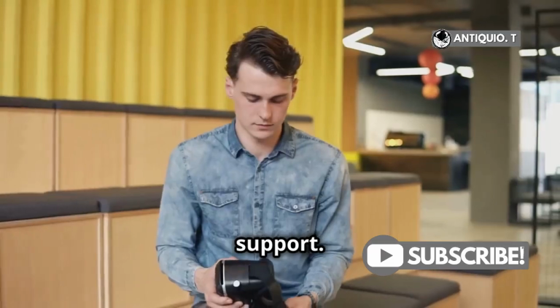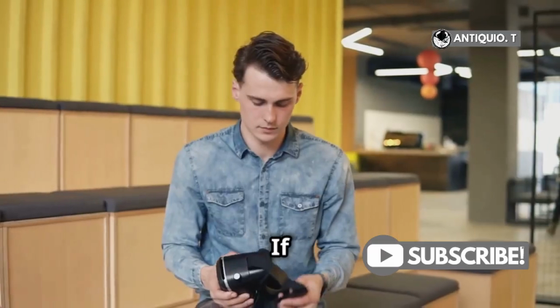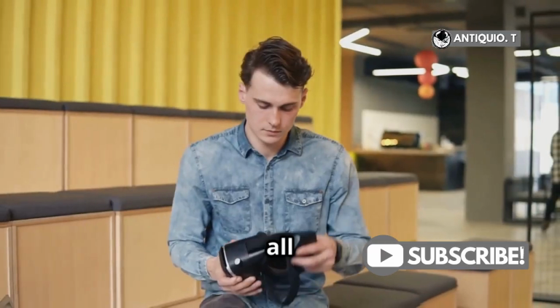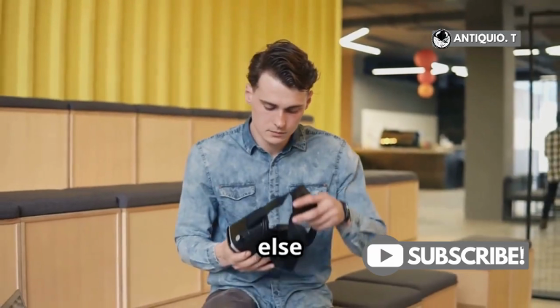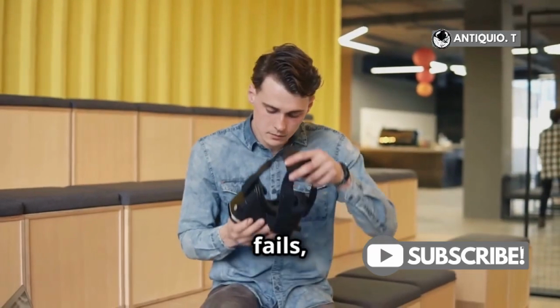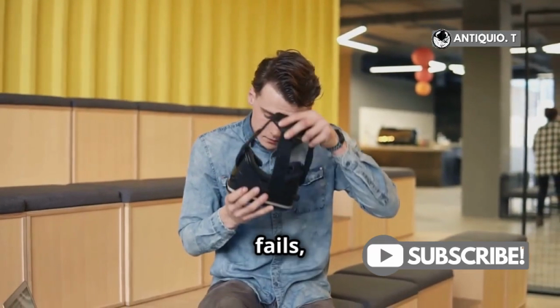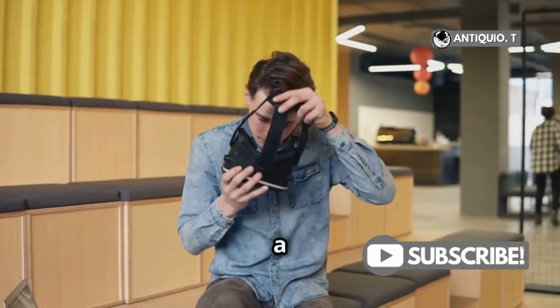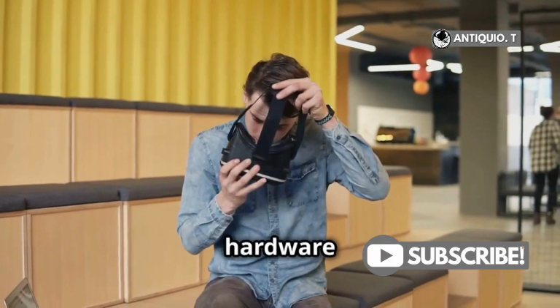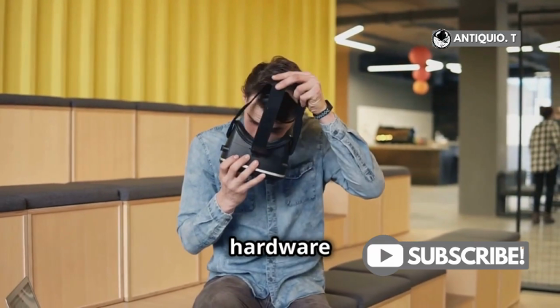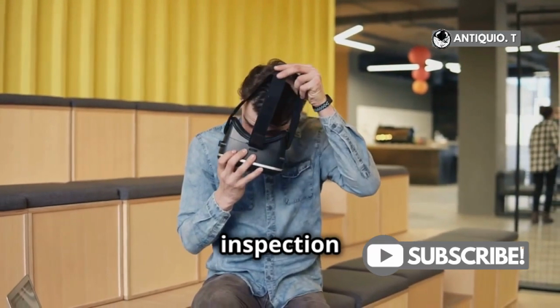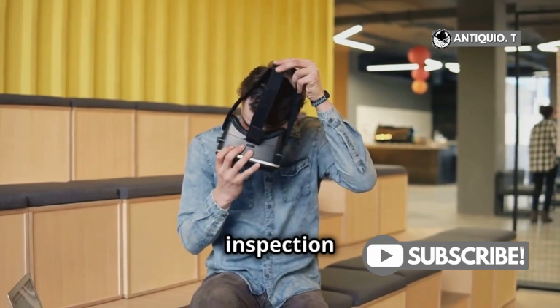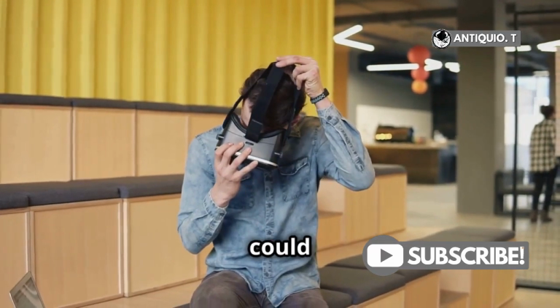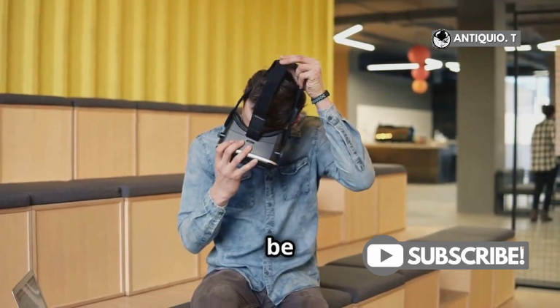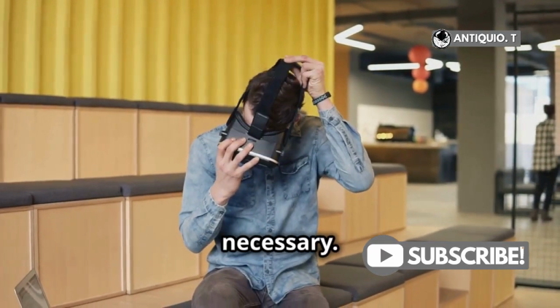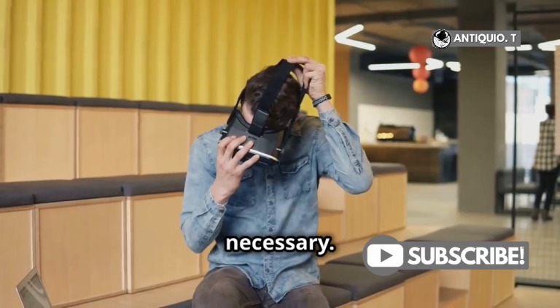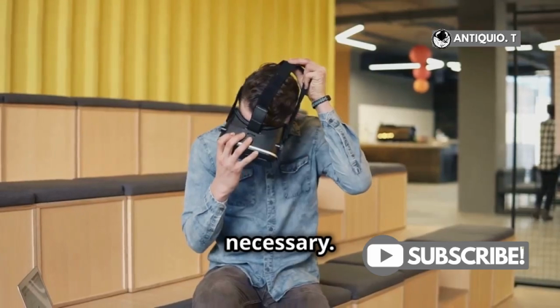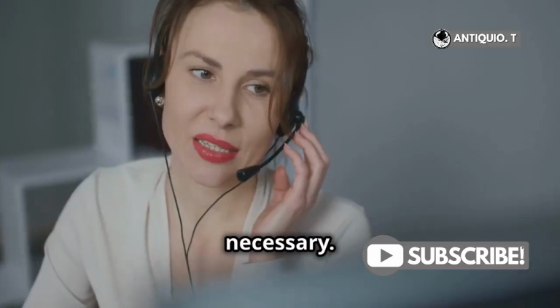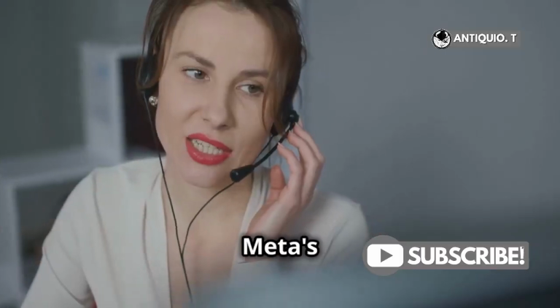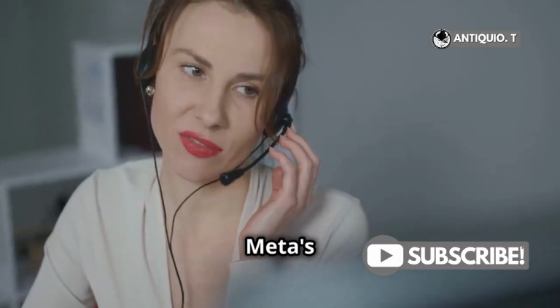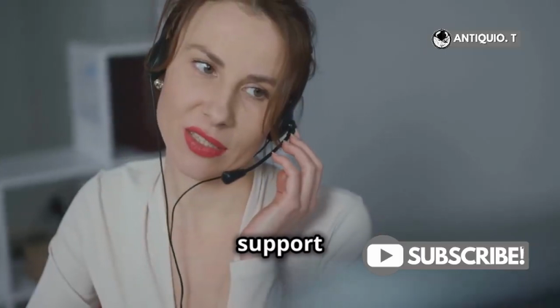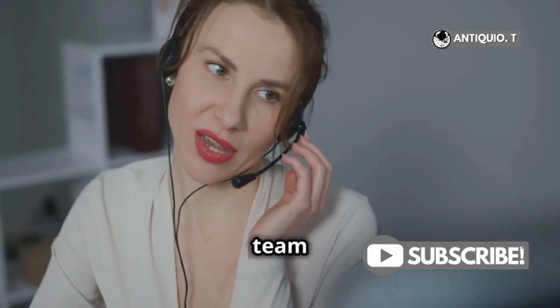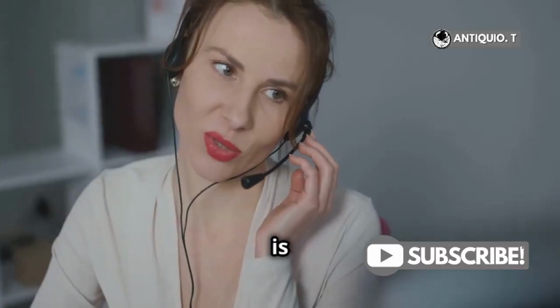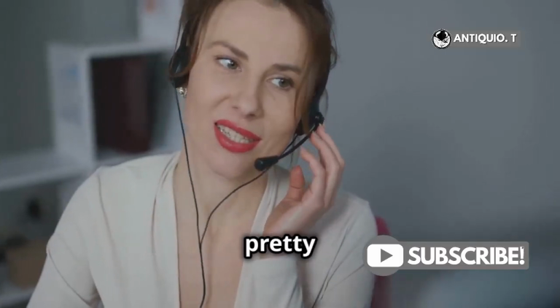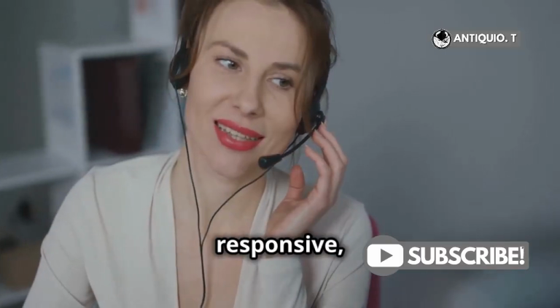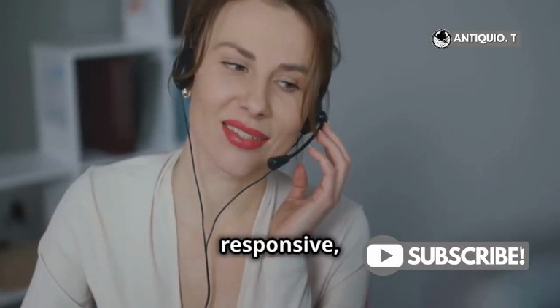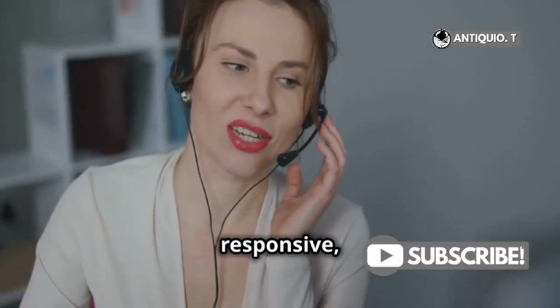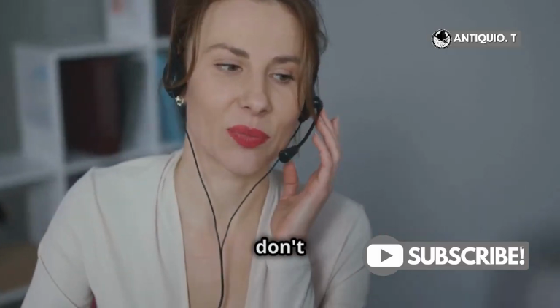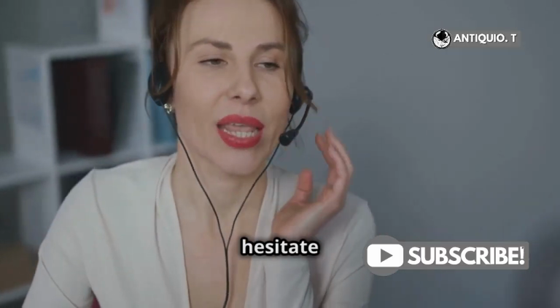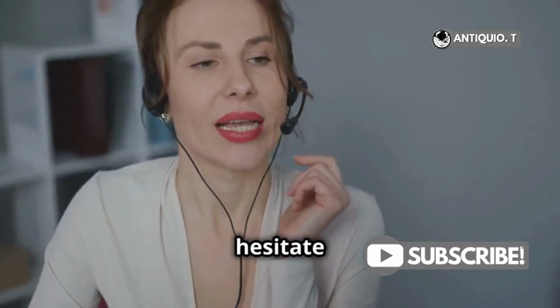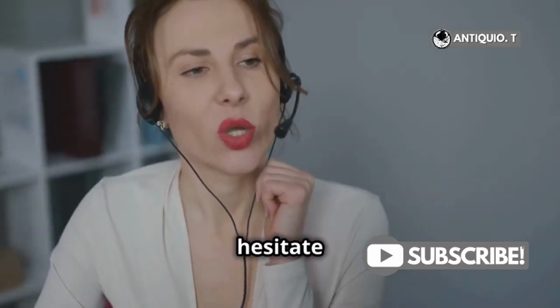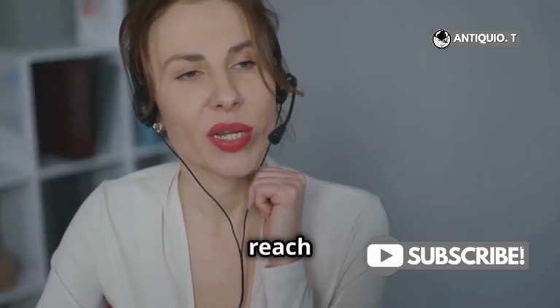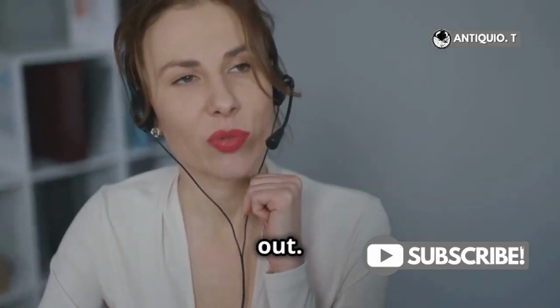If all else fails, a hardware inspection could be necessary. Meta's support team is pretty responsive, so don't hesitate to reach out.